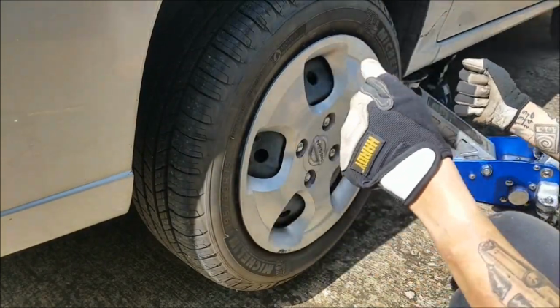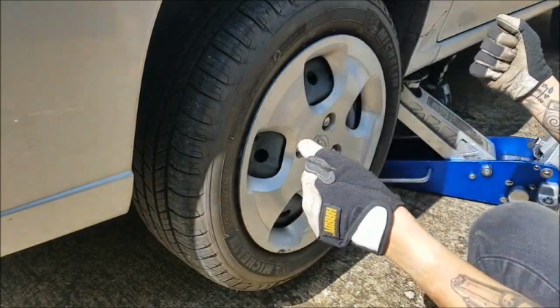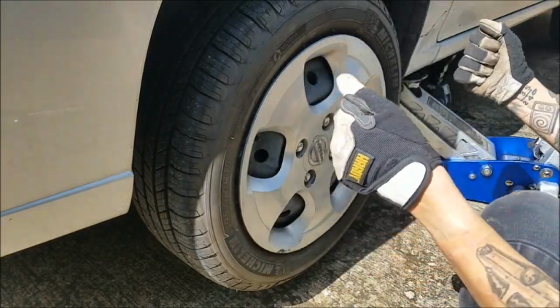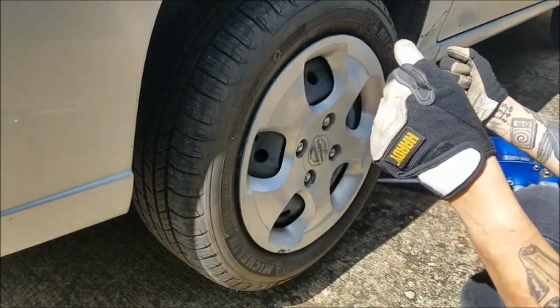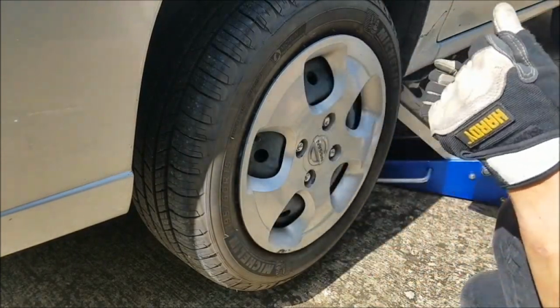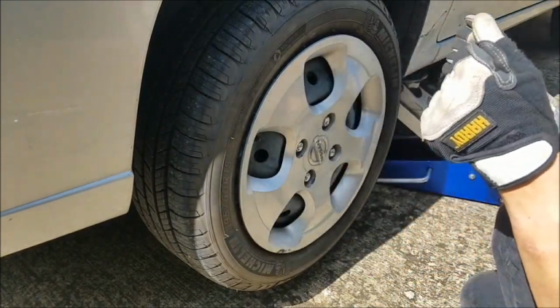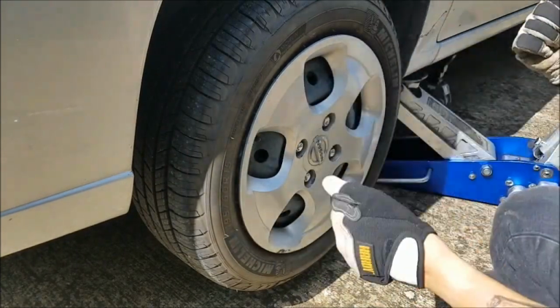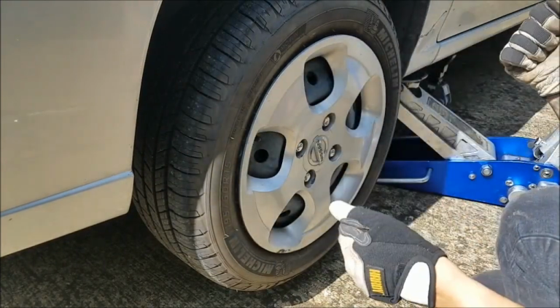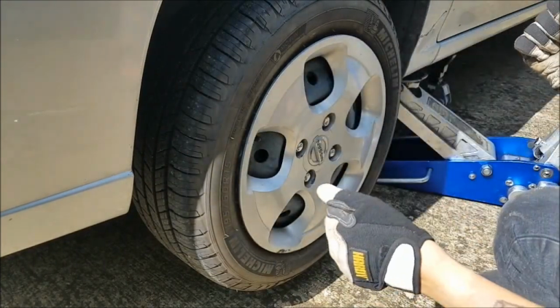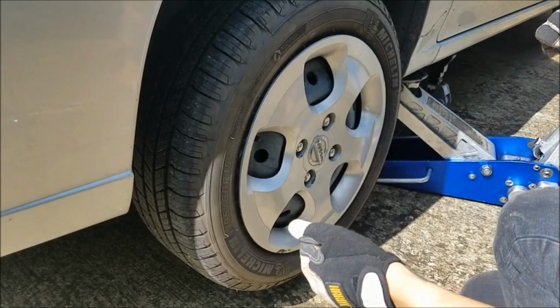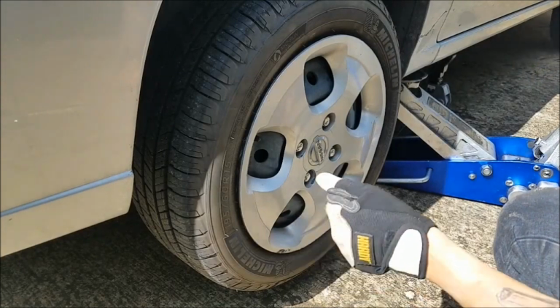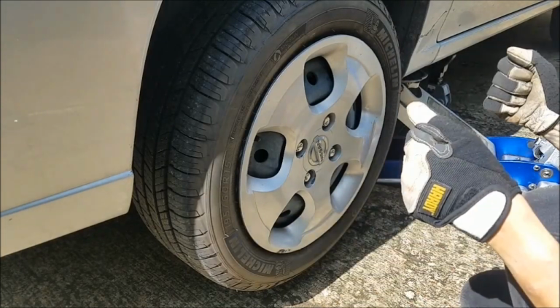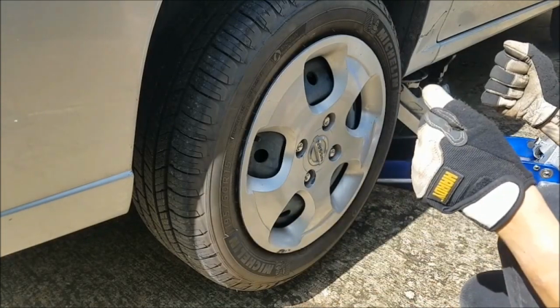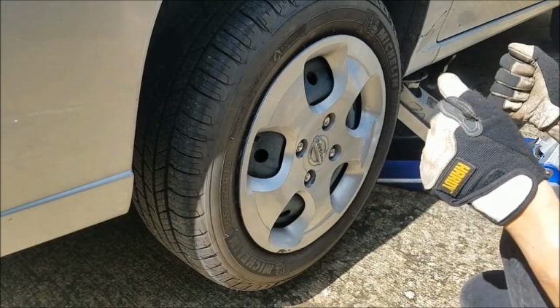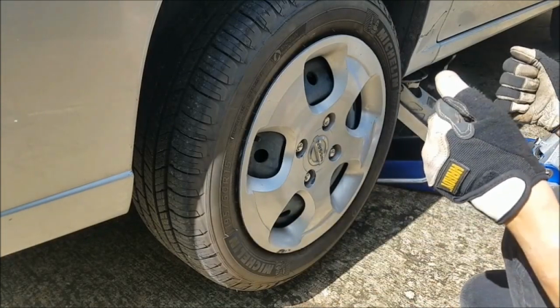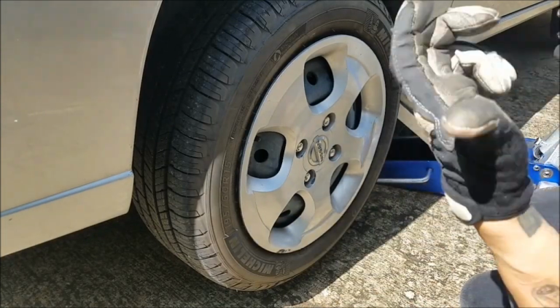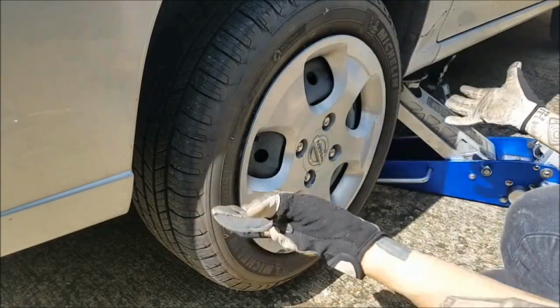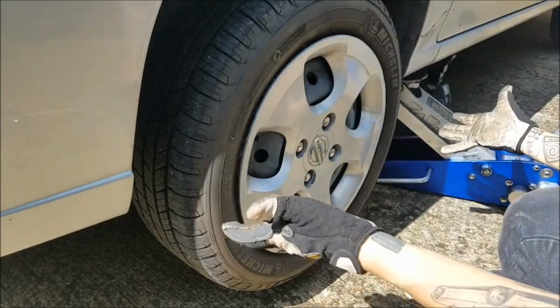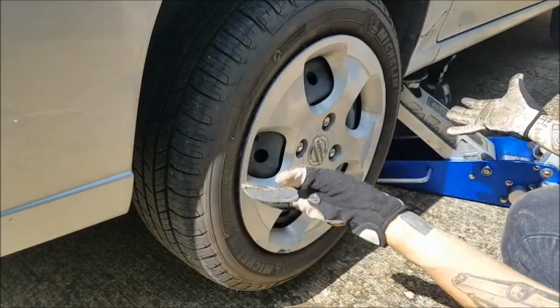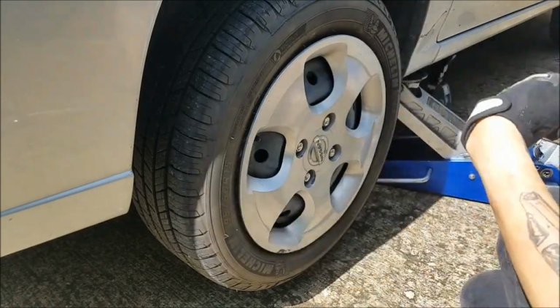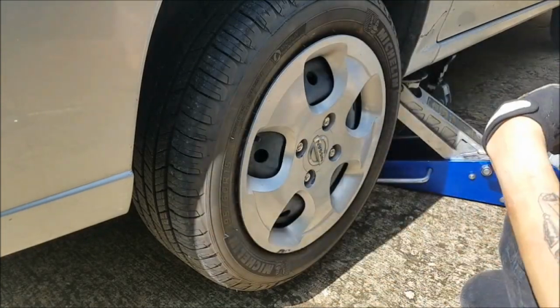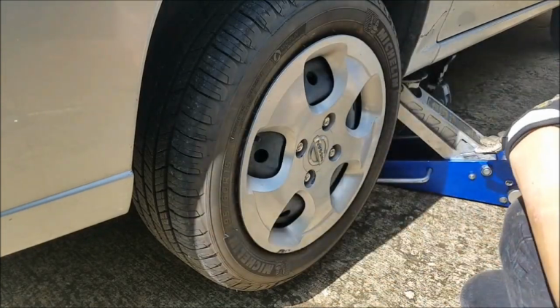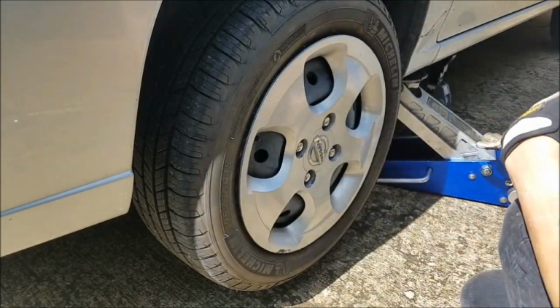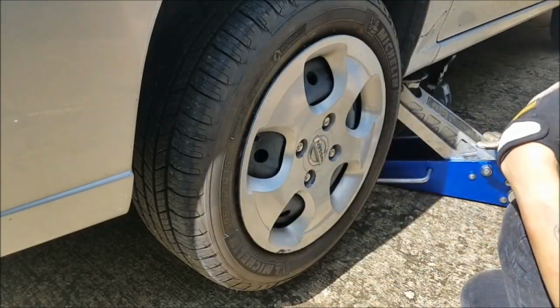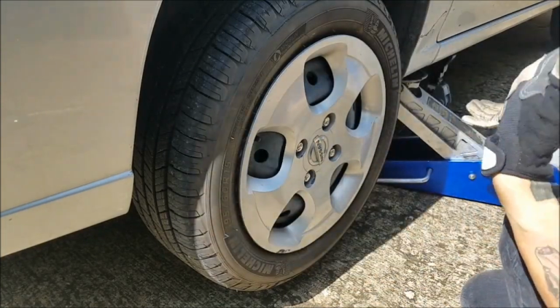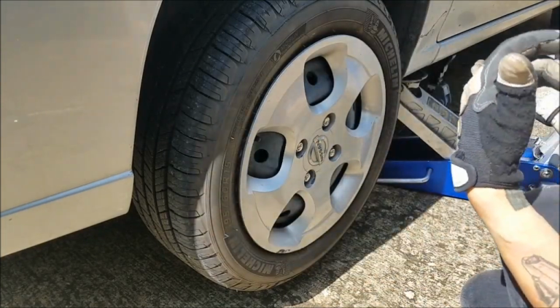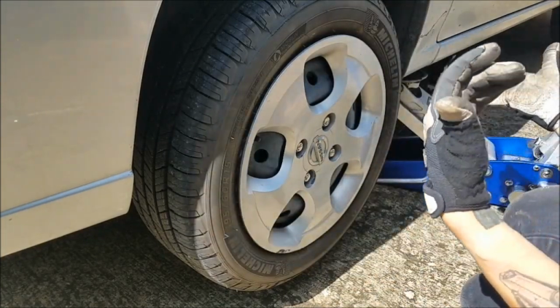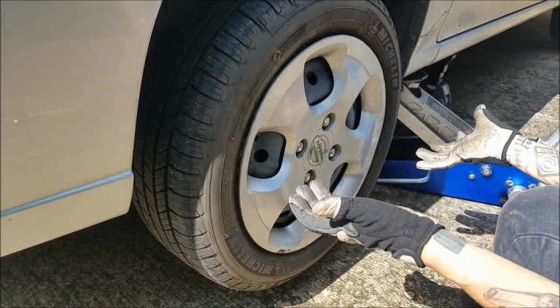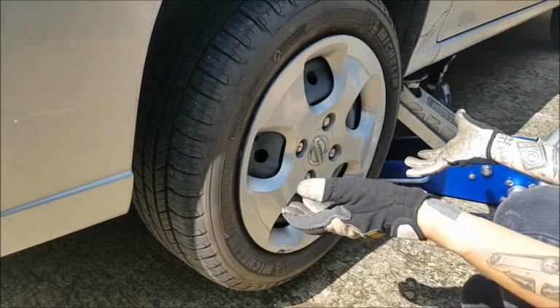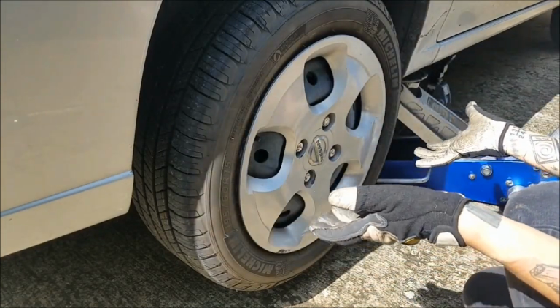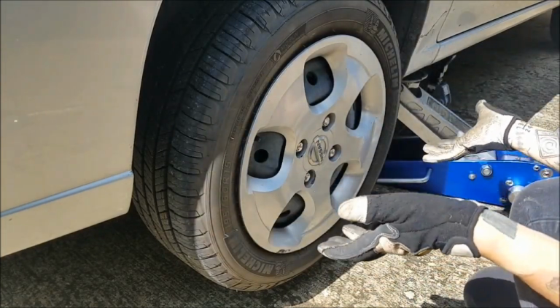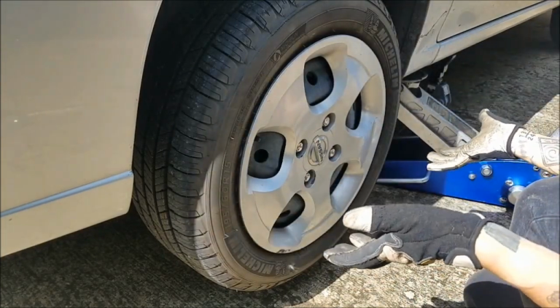Sometimes you can feel a looseness in the steering wheel, you can hear a clunking. You can also jack up the vehicle and feel the wheel for yourself.